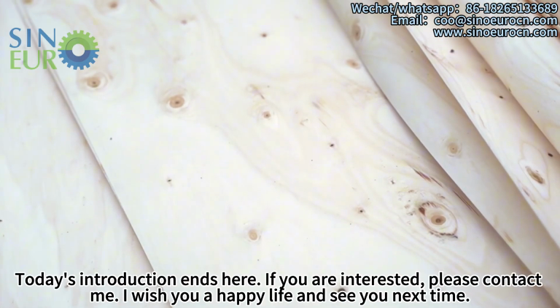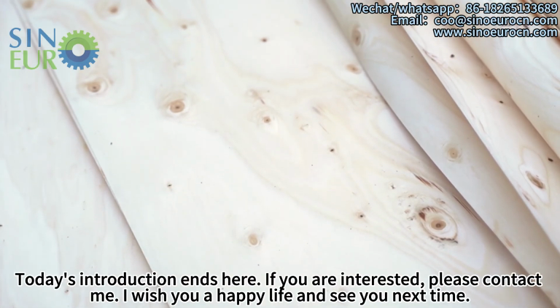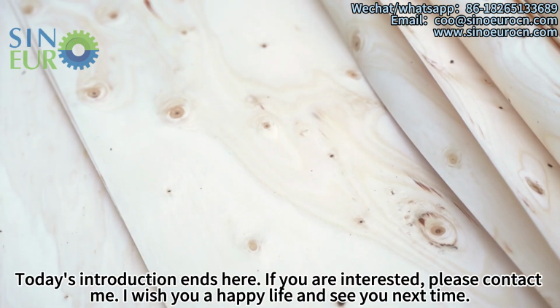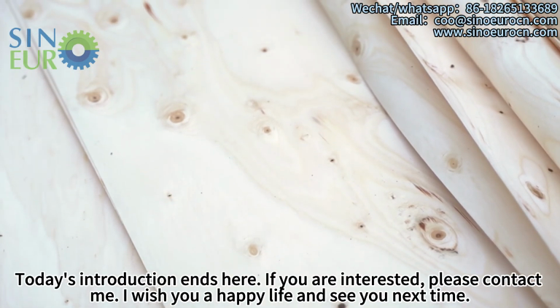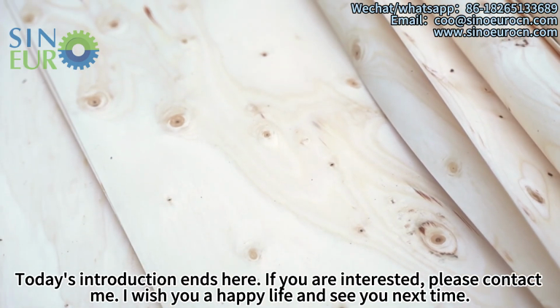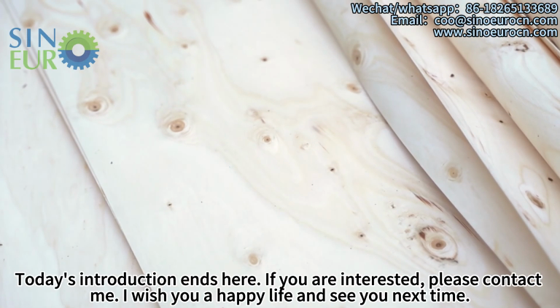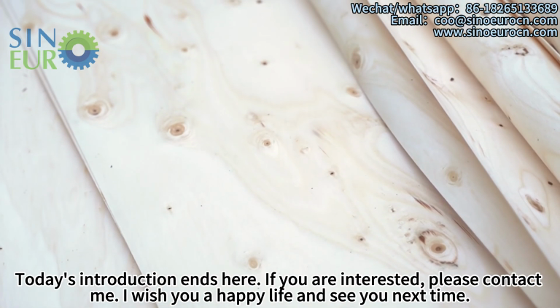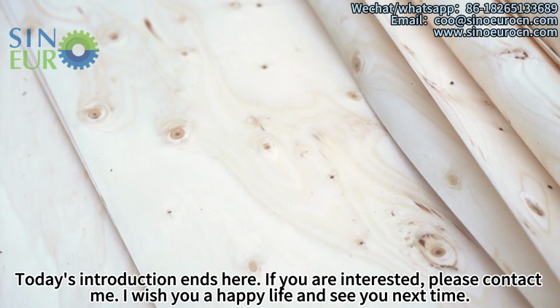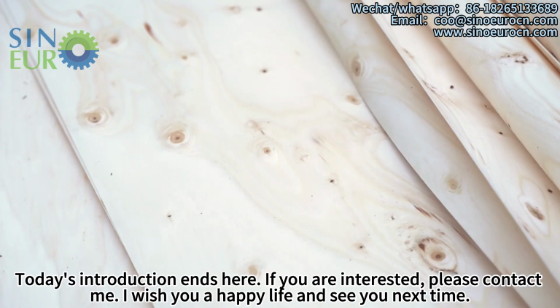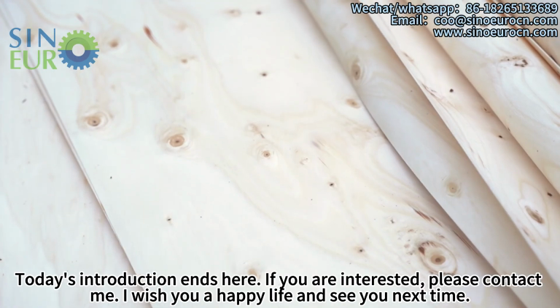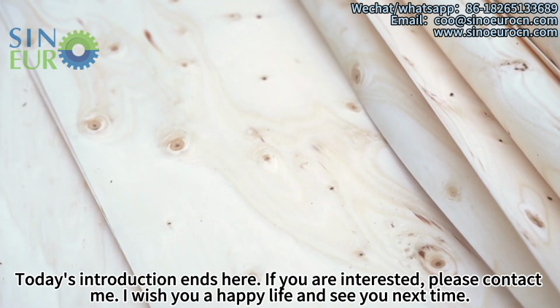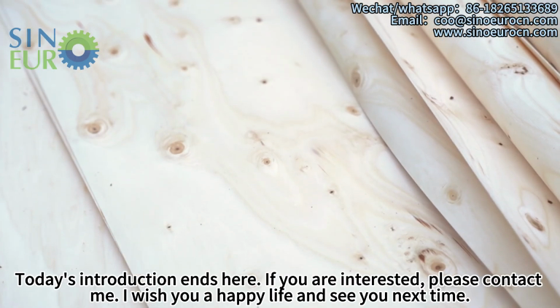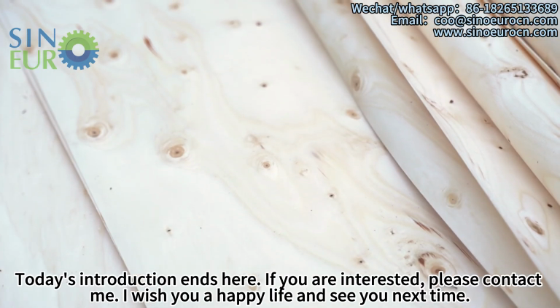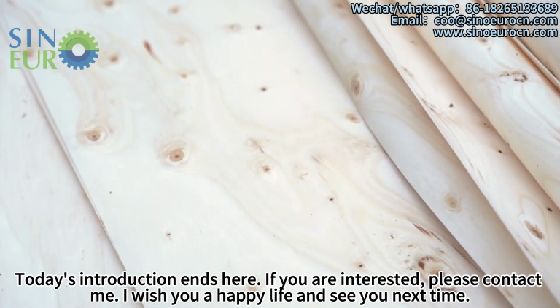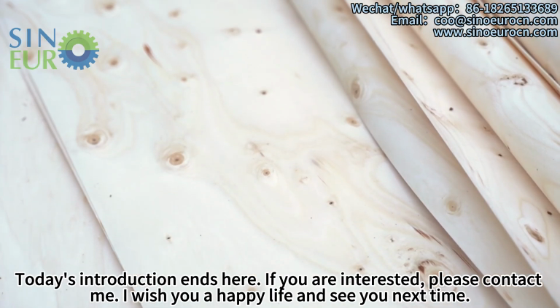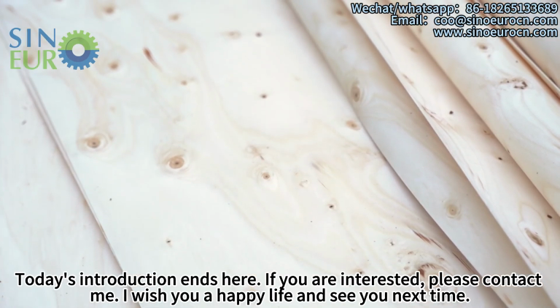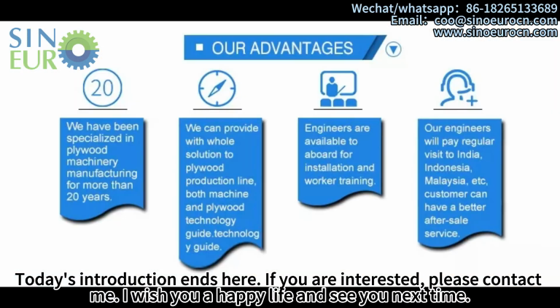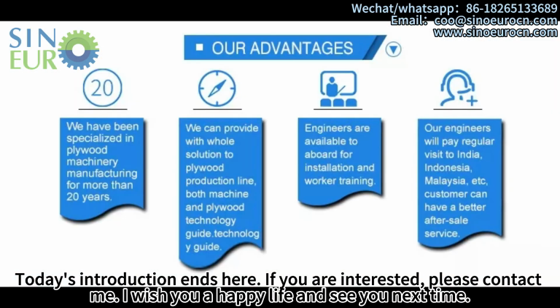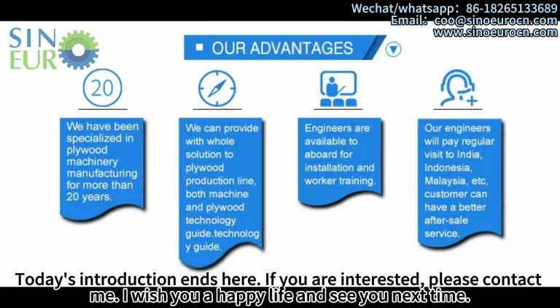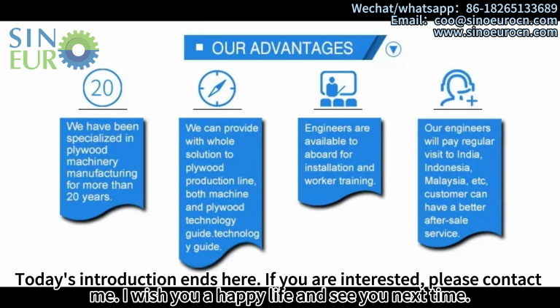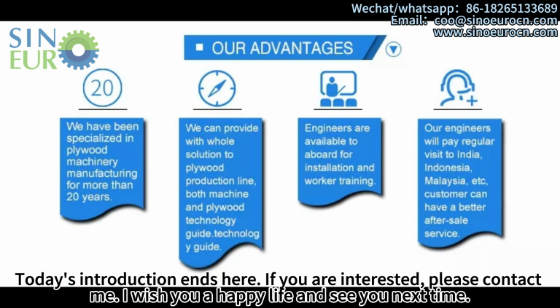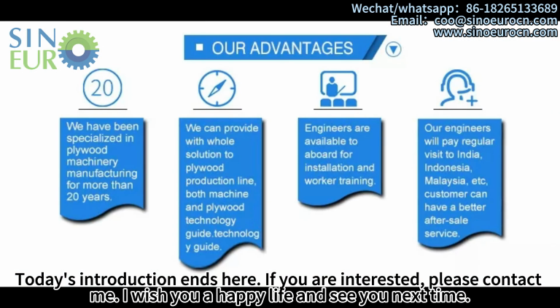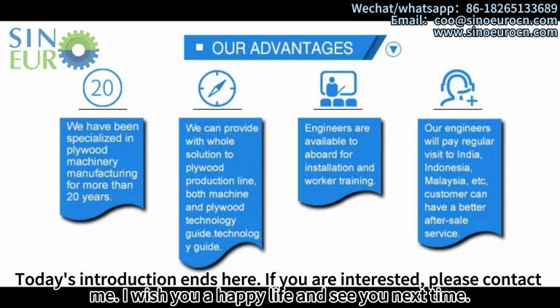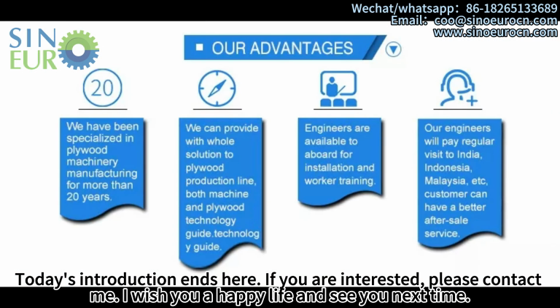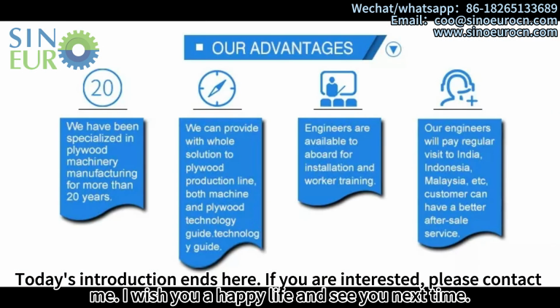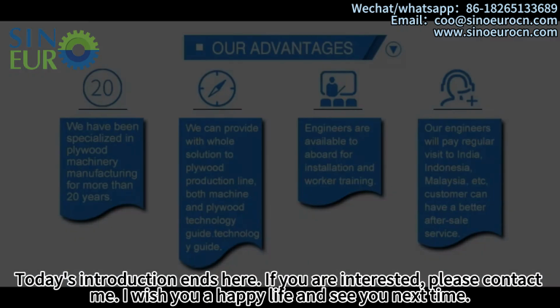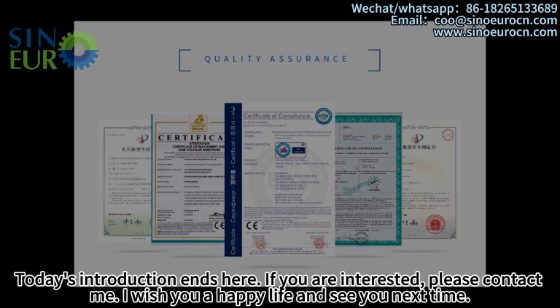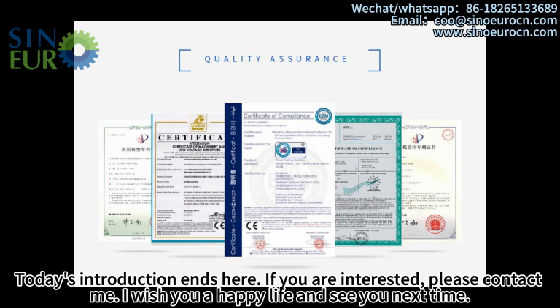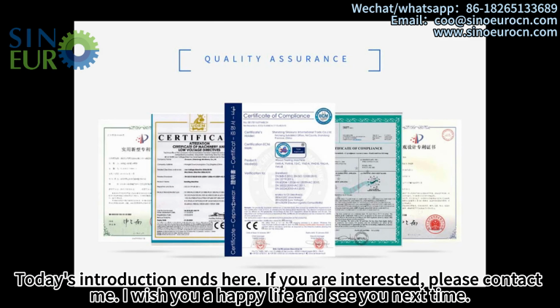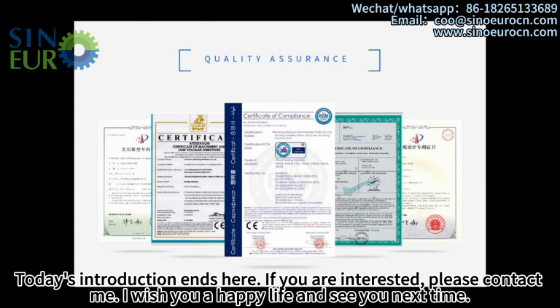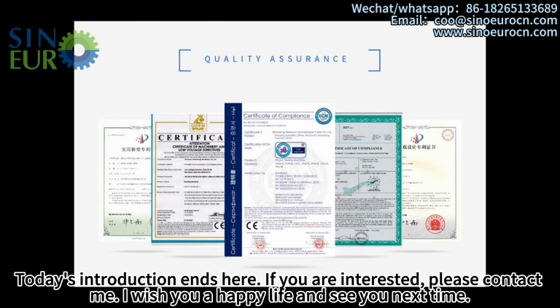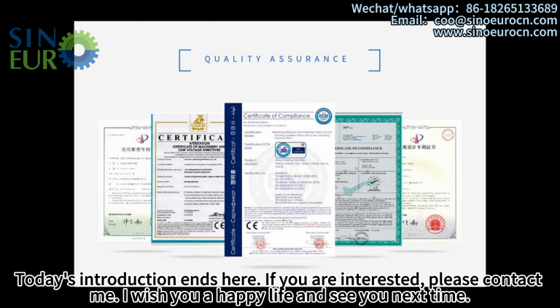Today's introduction ends here. If you are interested, please contact me. I wish you a happy life and see you next time.